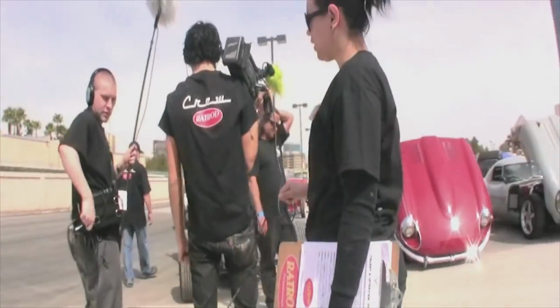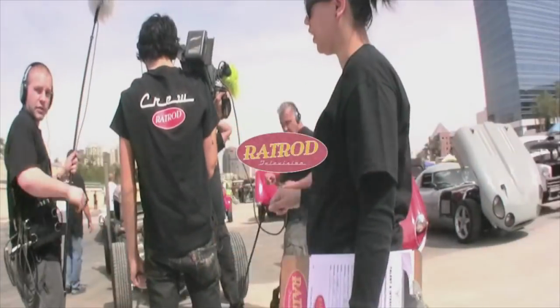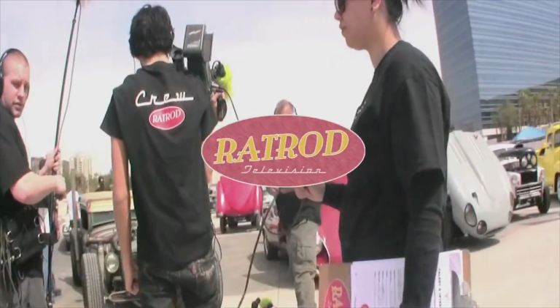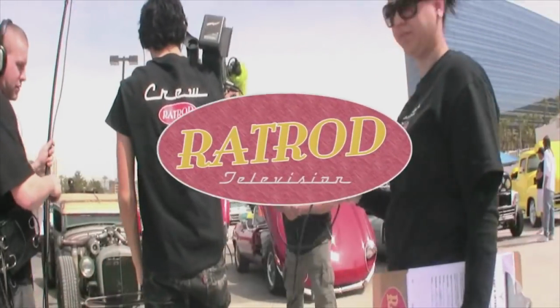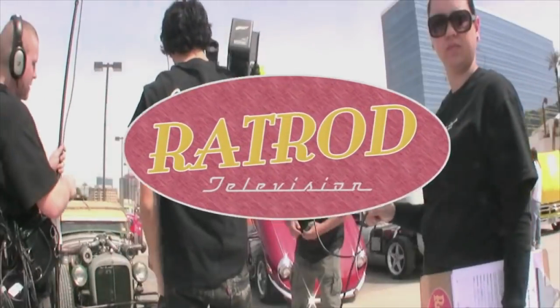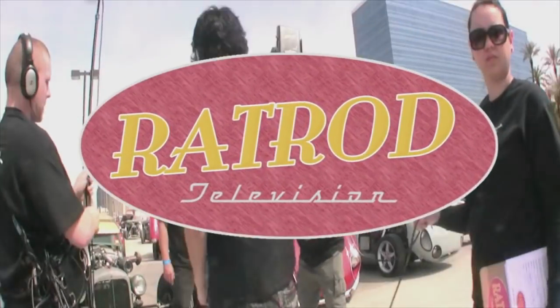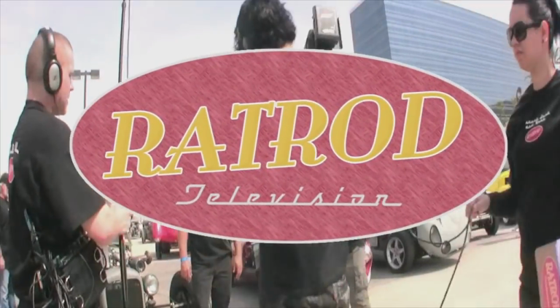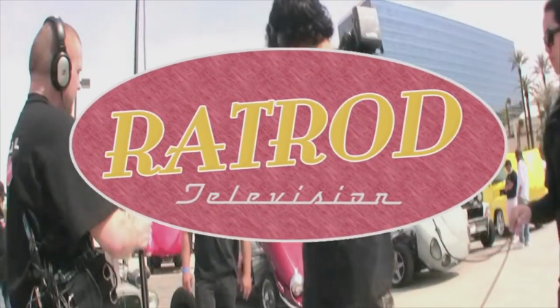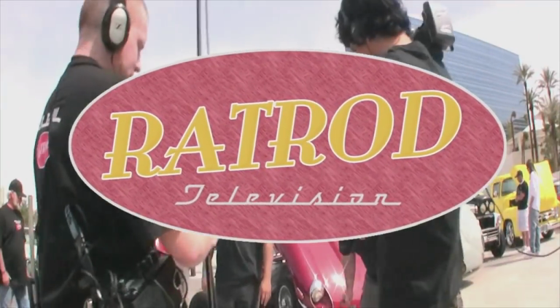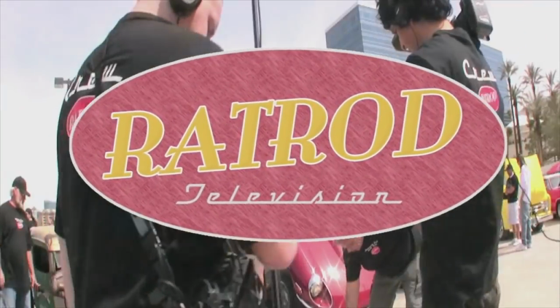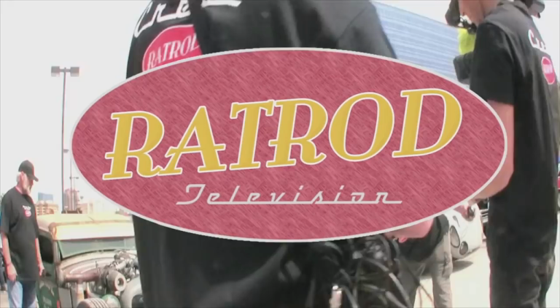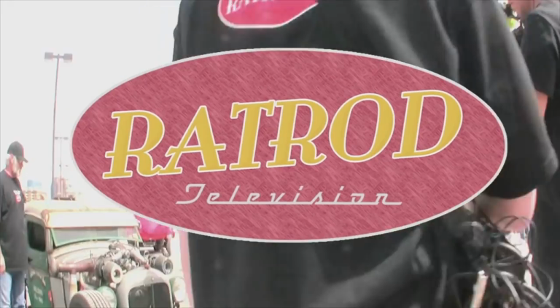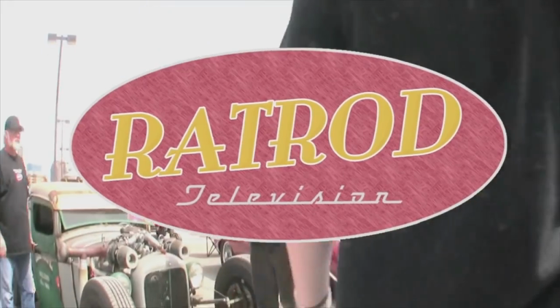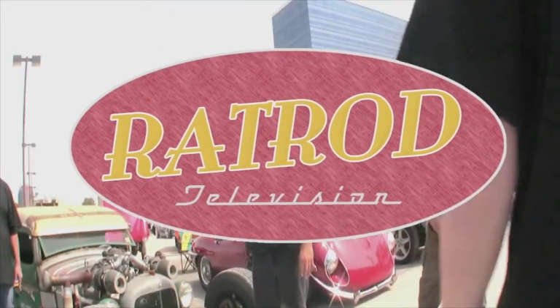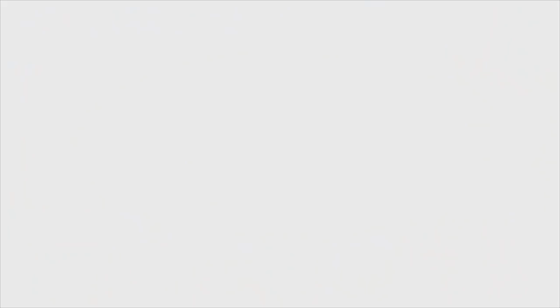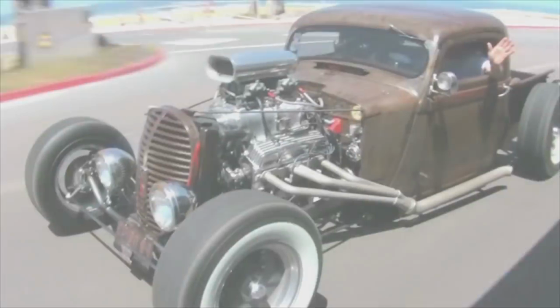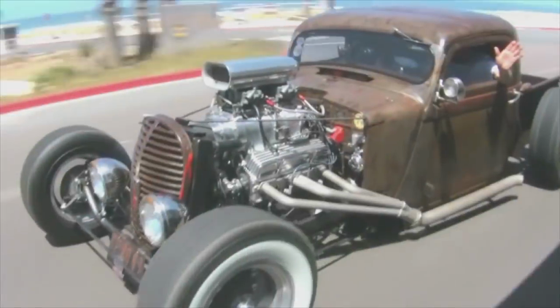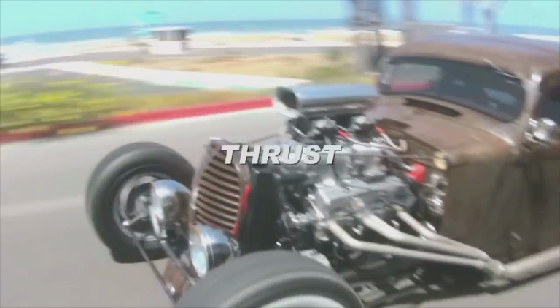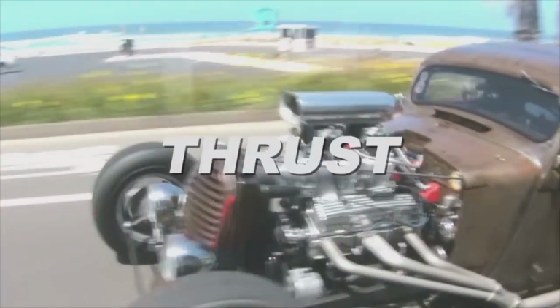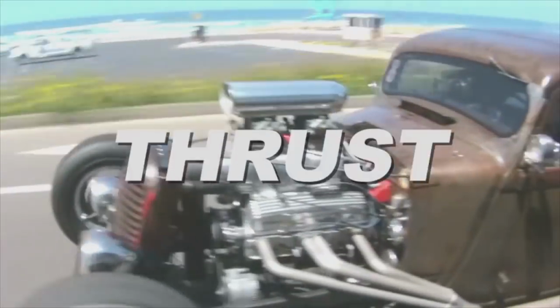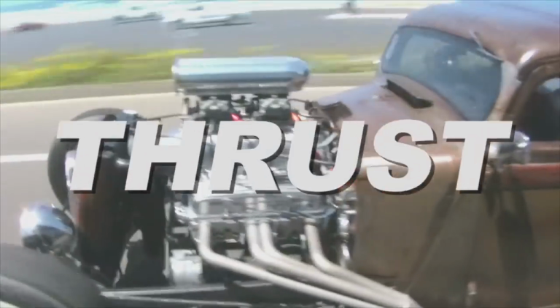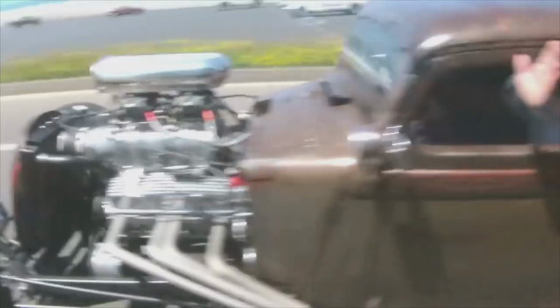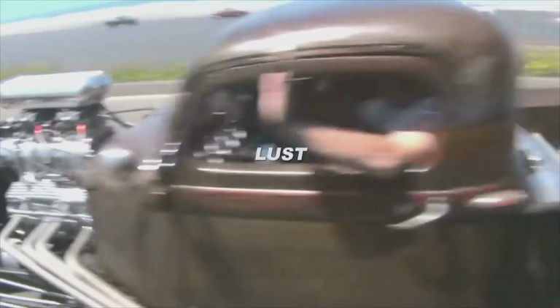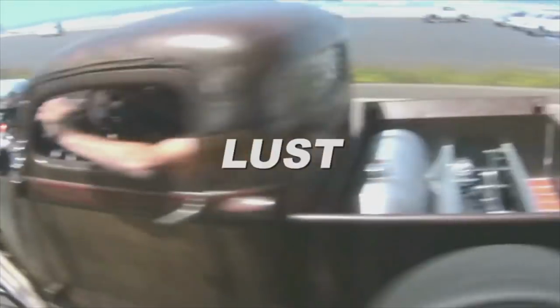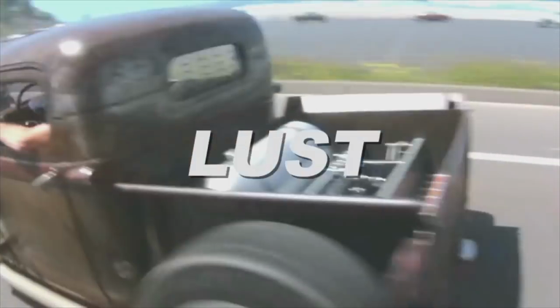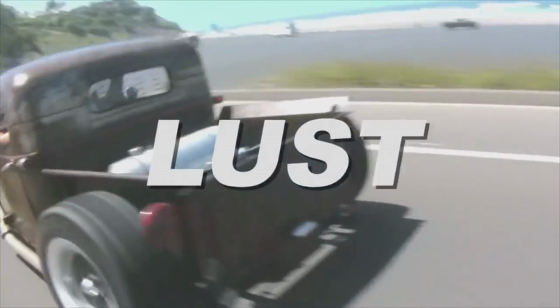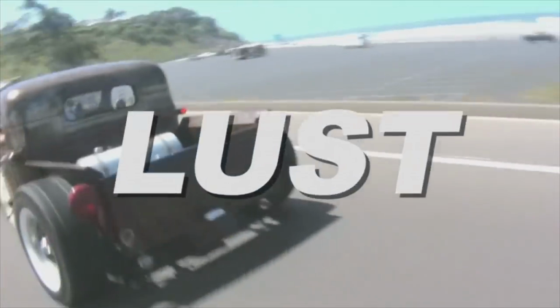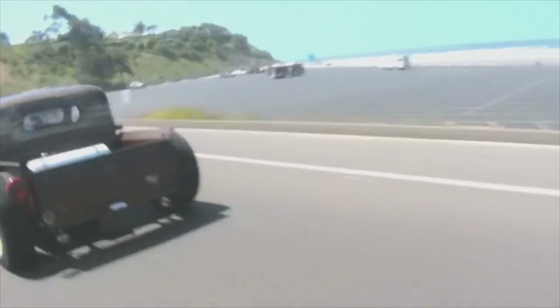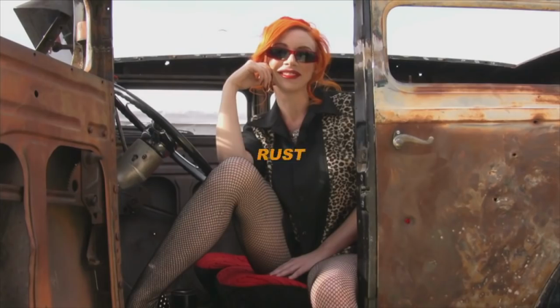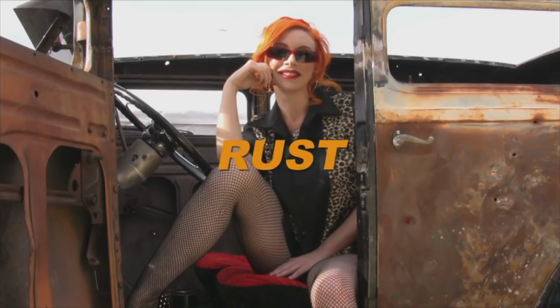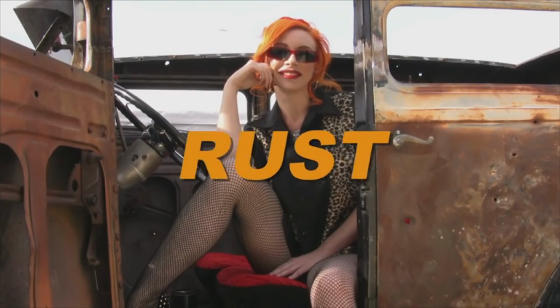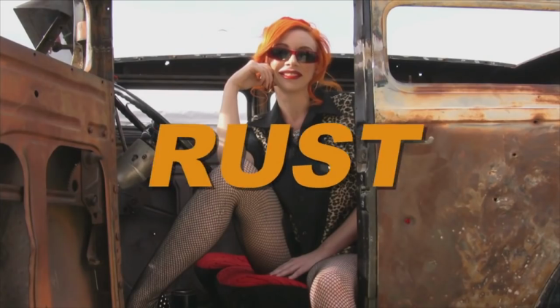Welcome to Rat Rod Television, your home for thrust, lust, and rust.